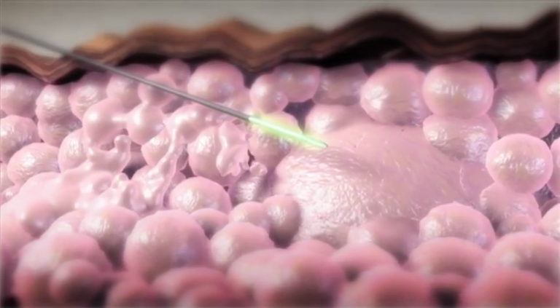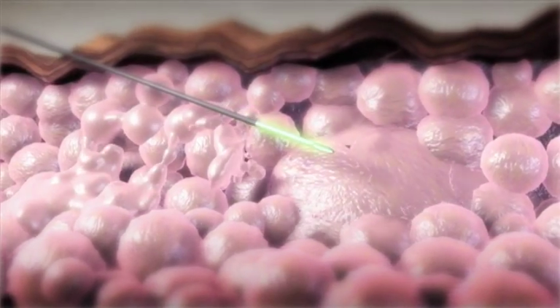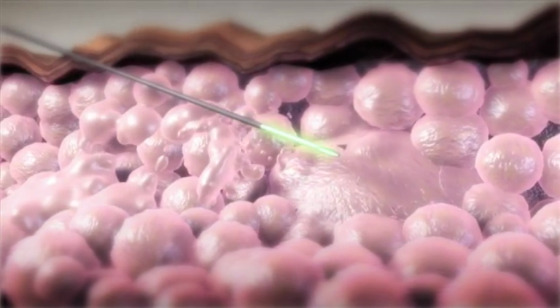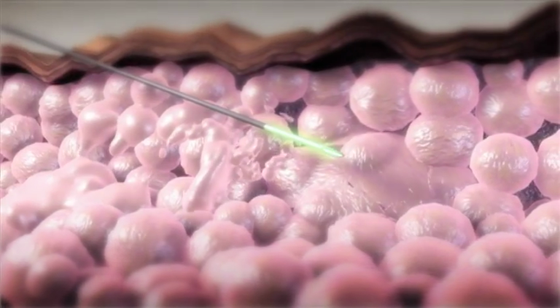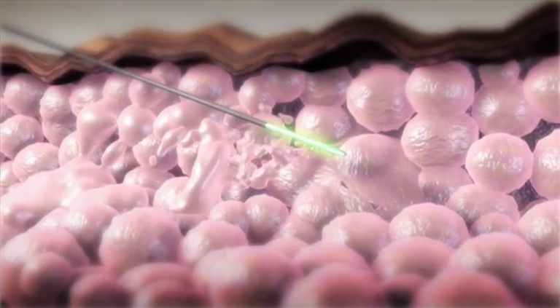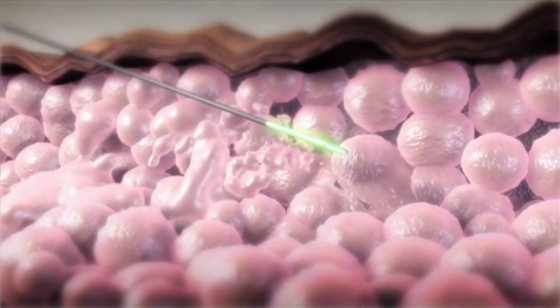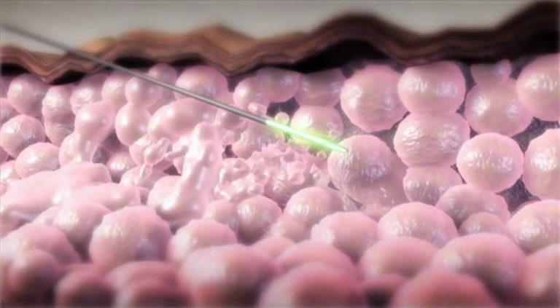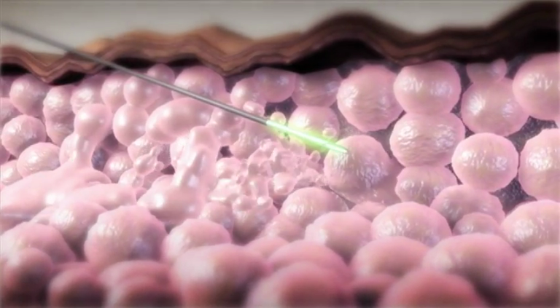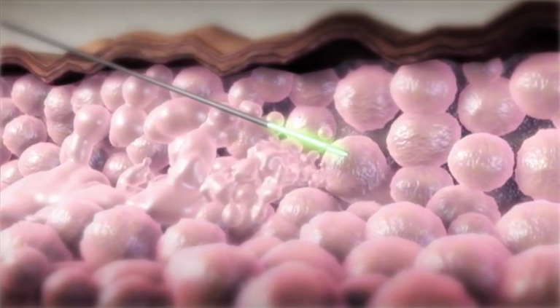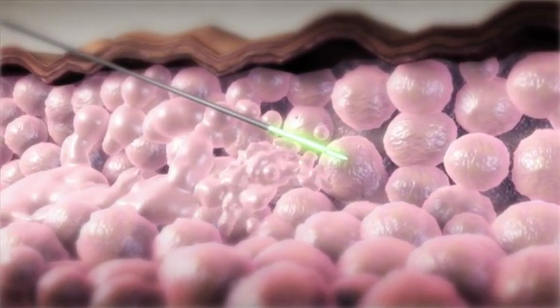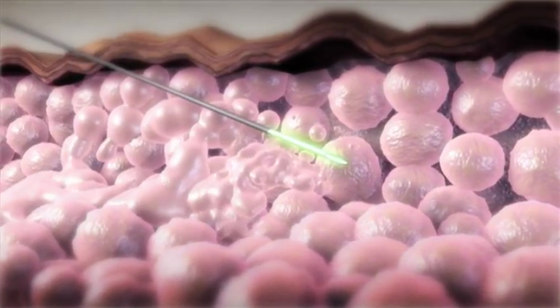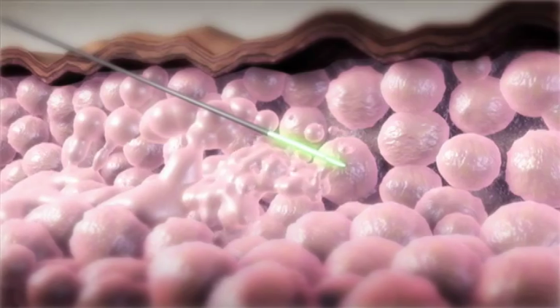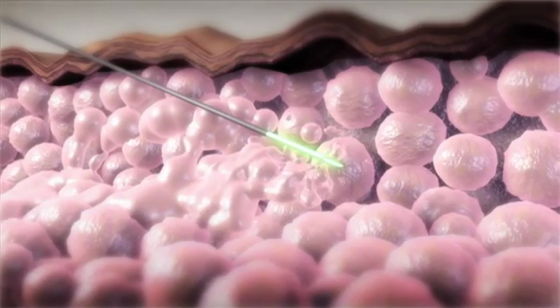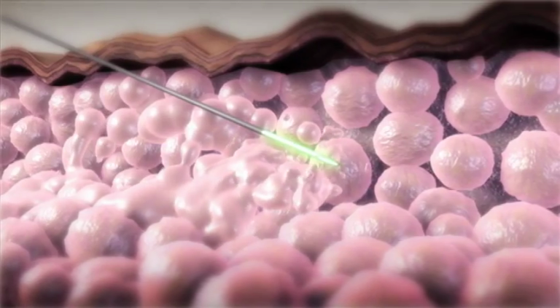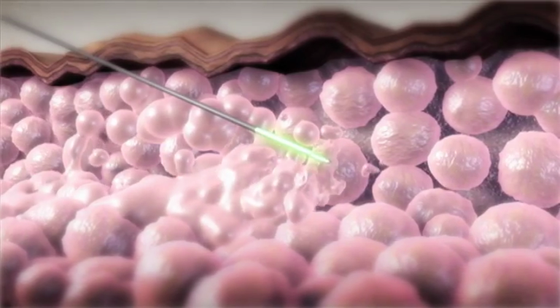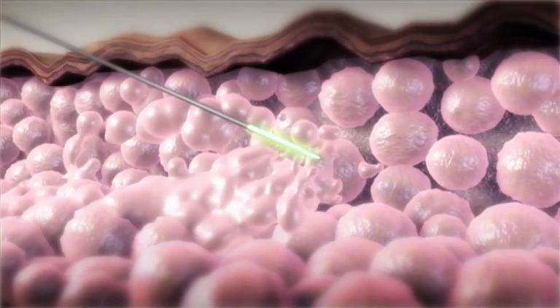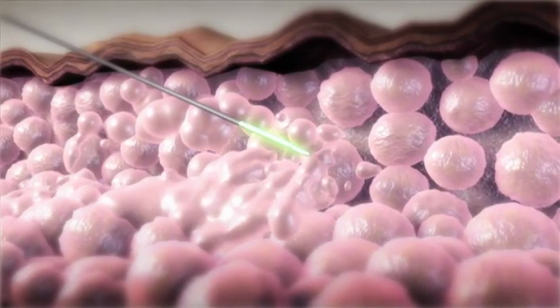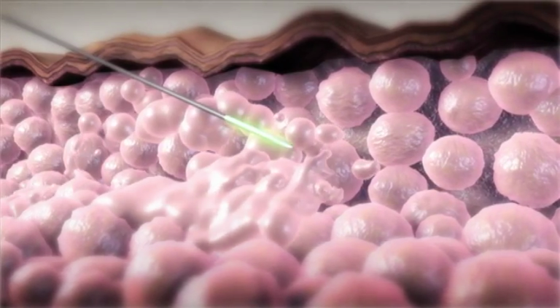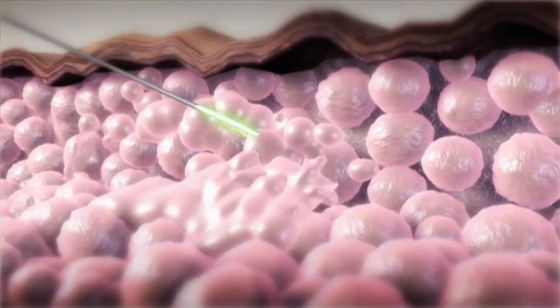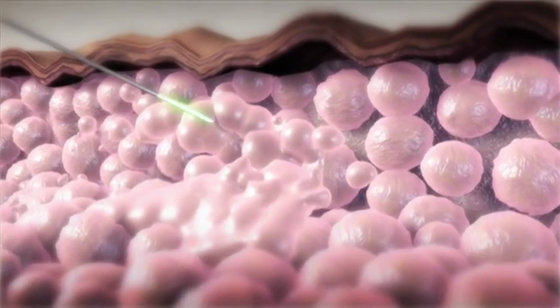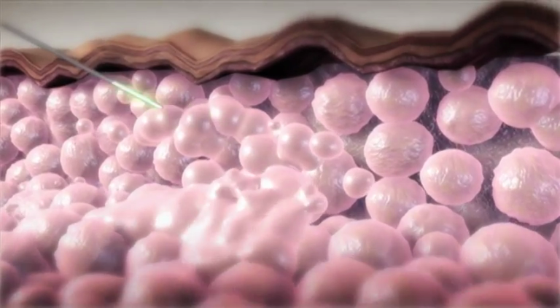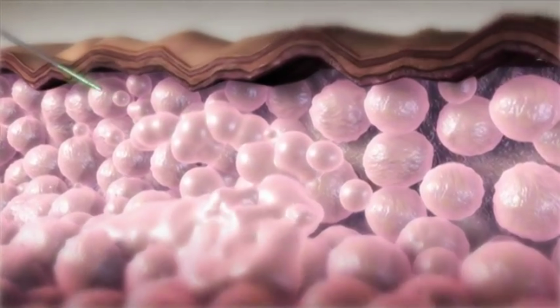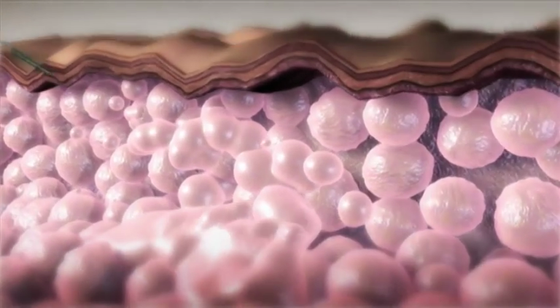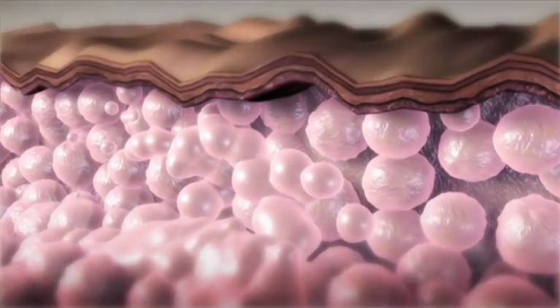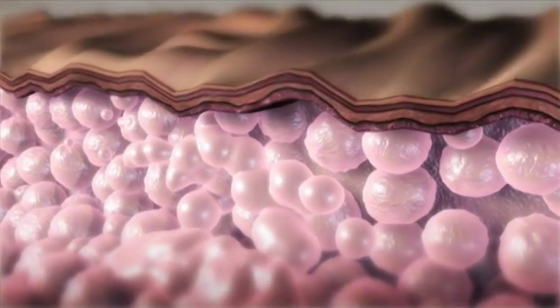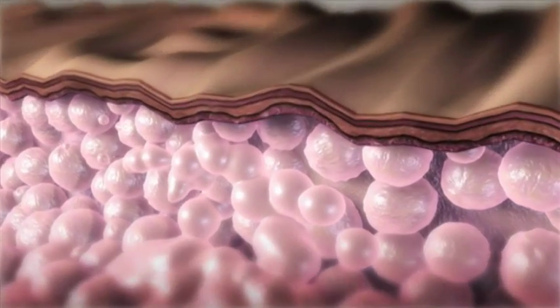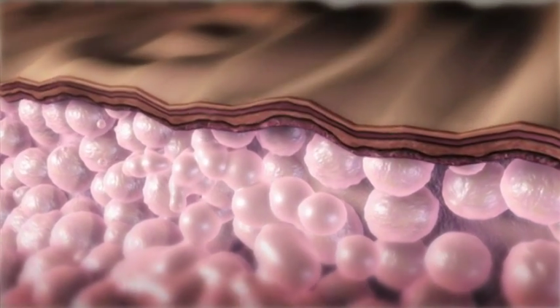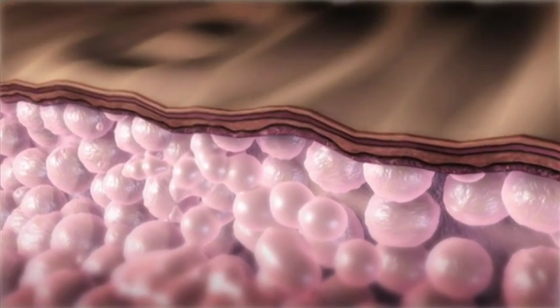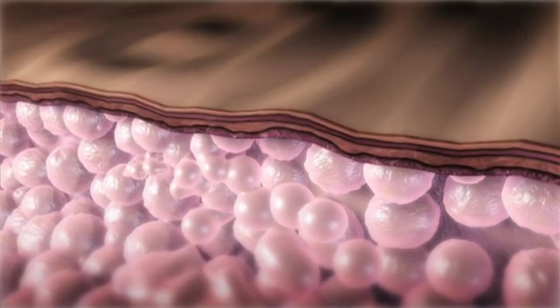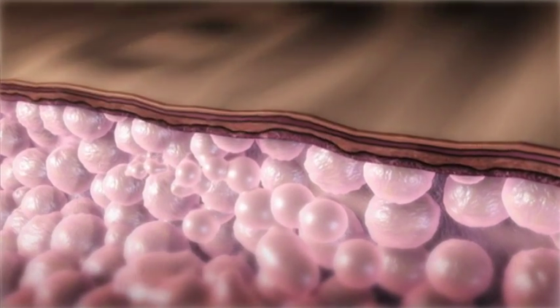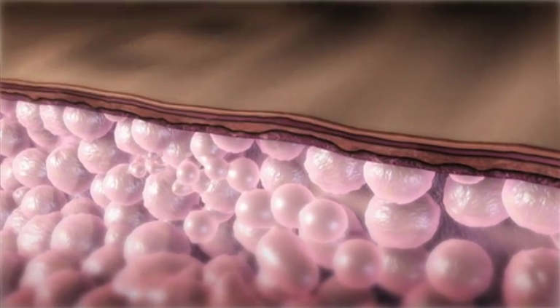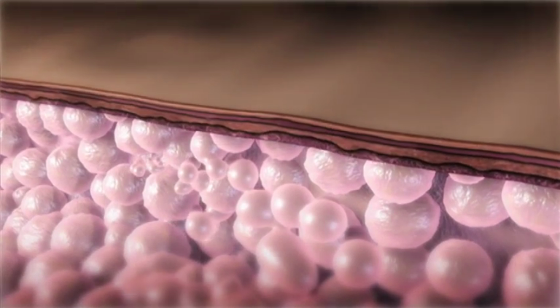Fat tissue, once melted, is naturally disposed of by the body. The heat also contributes to skin tightening at the skin surface.